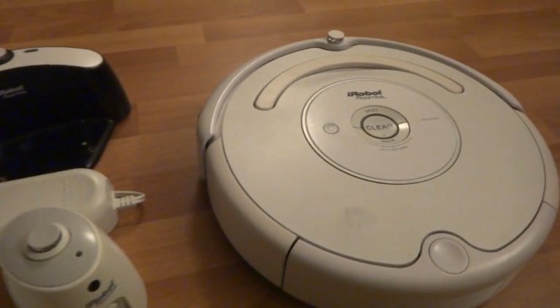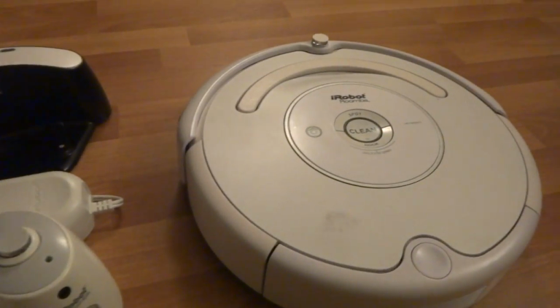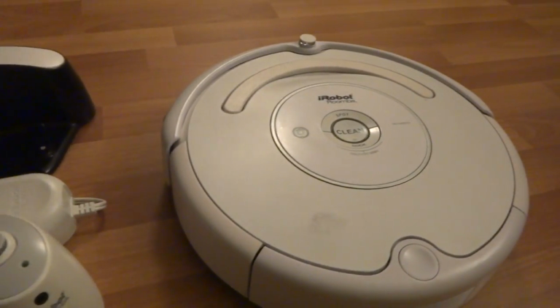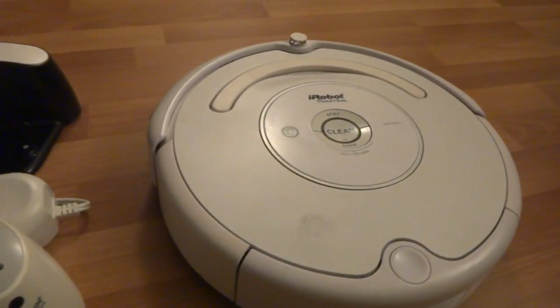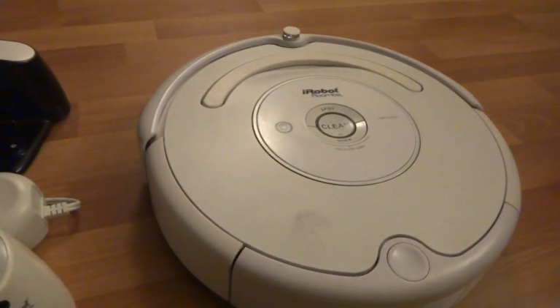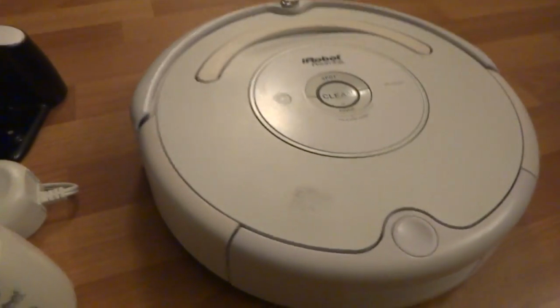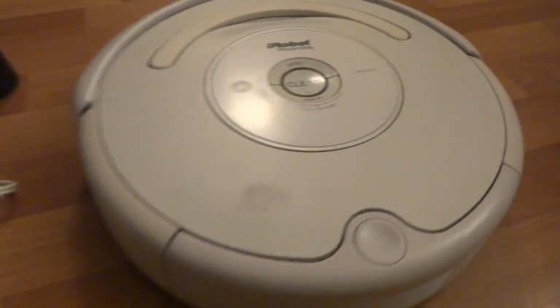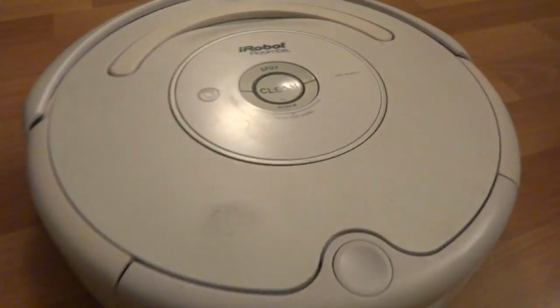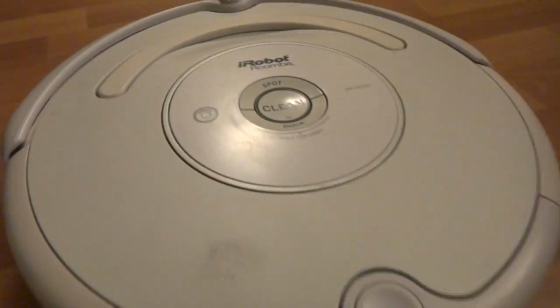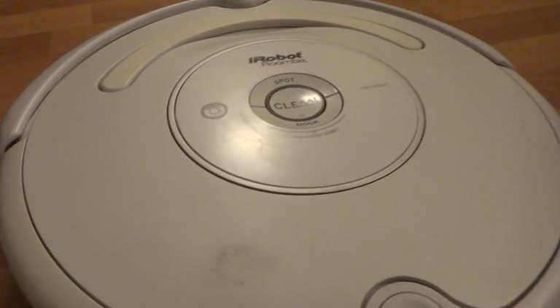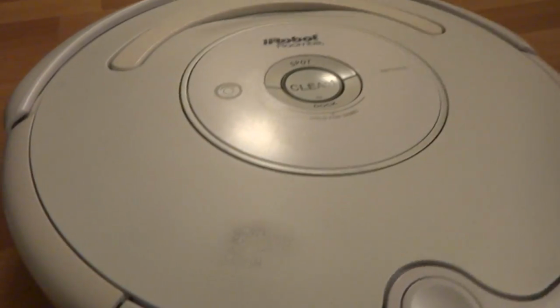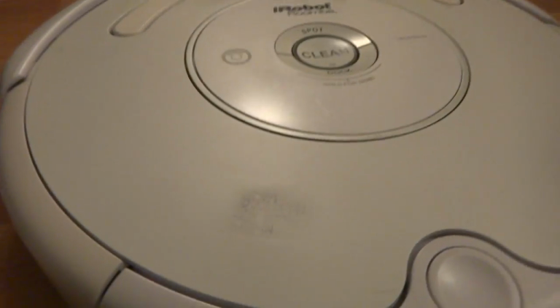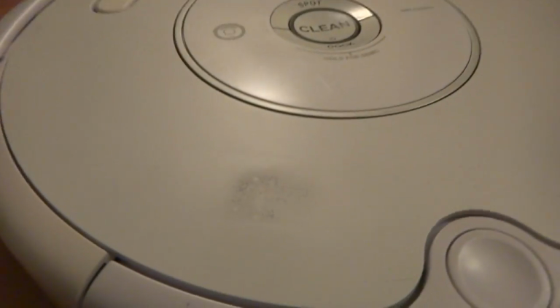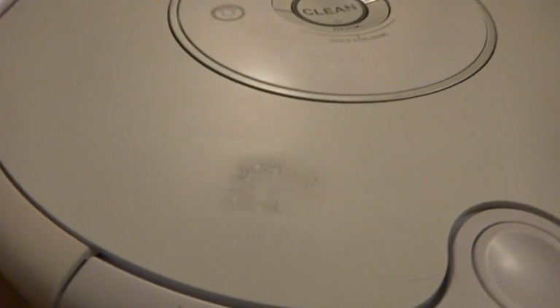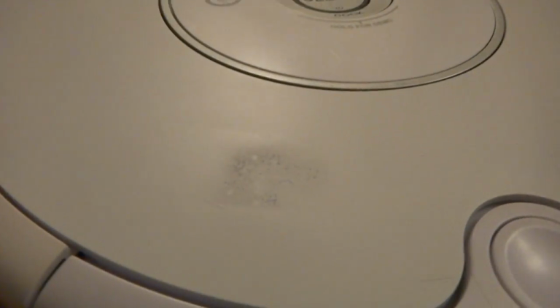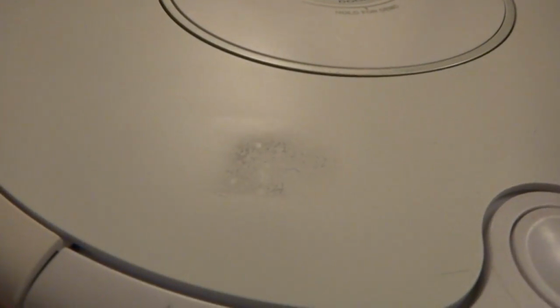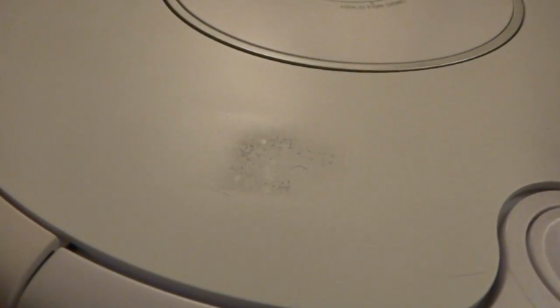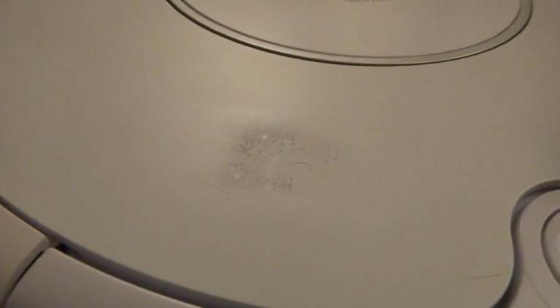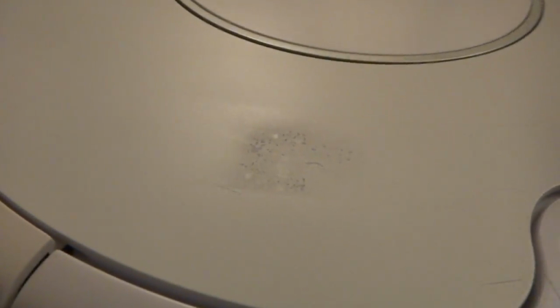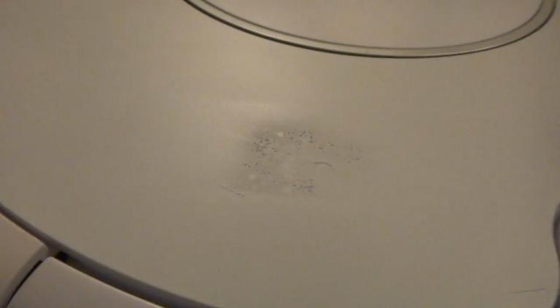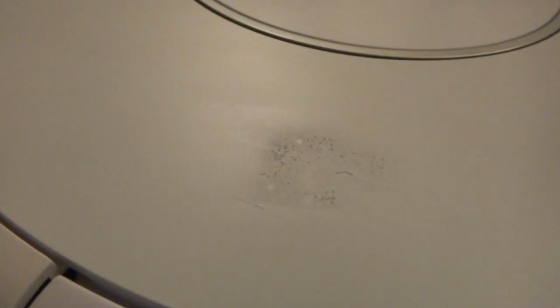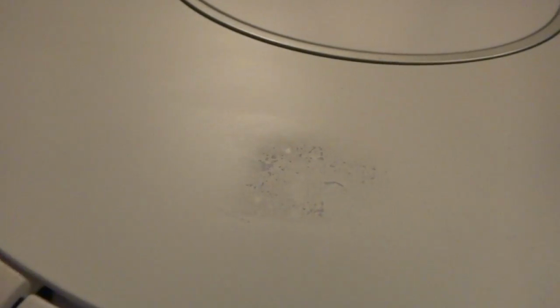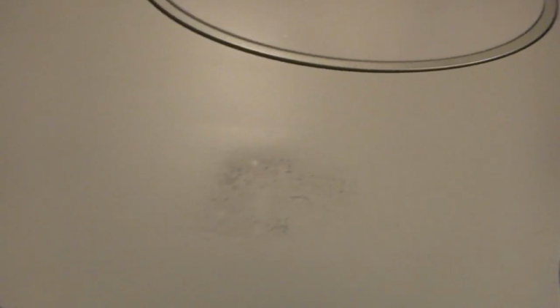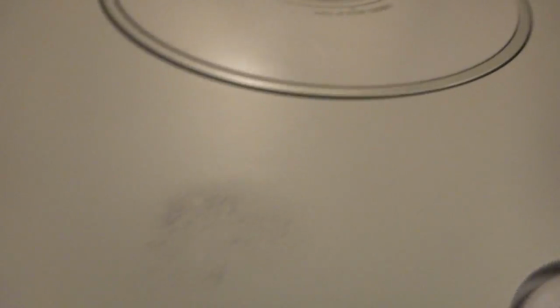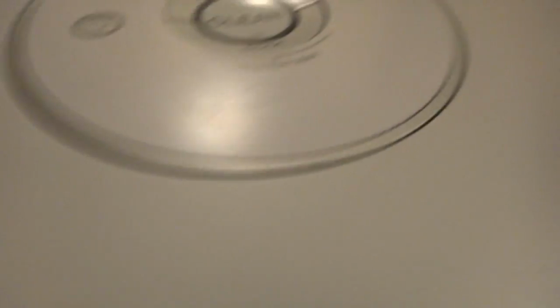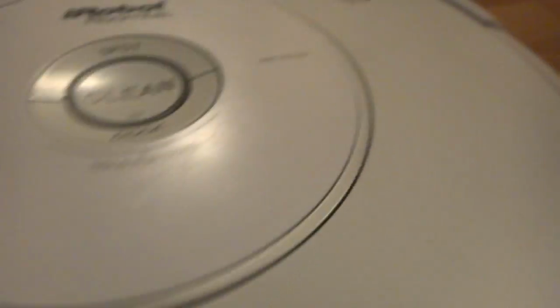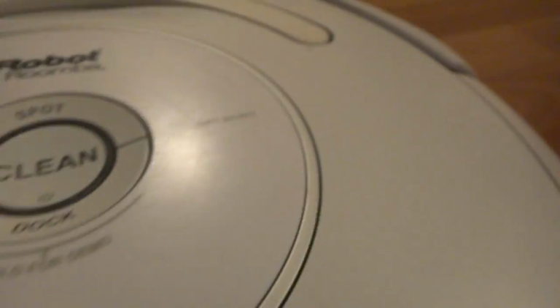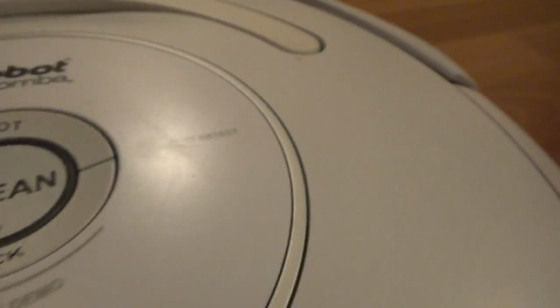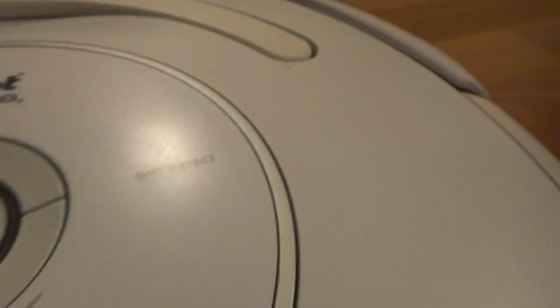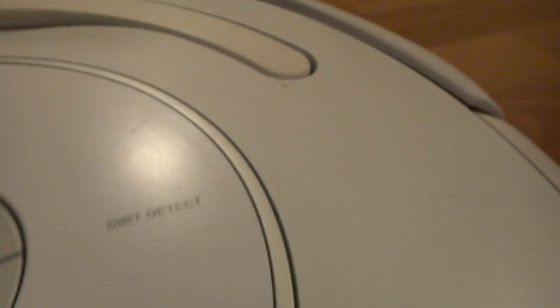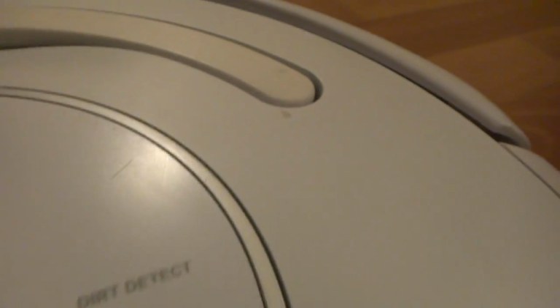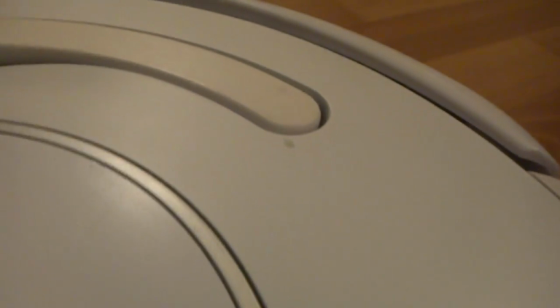This Roomba has some scratches on it — you can tell there are scuffs — just from normal use.